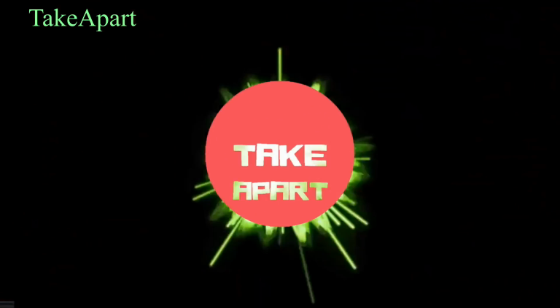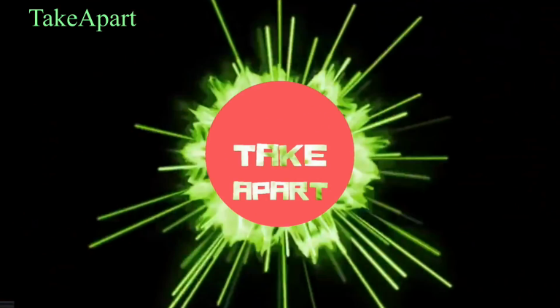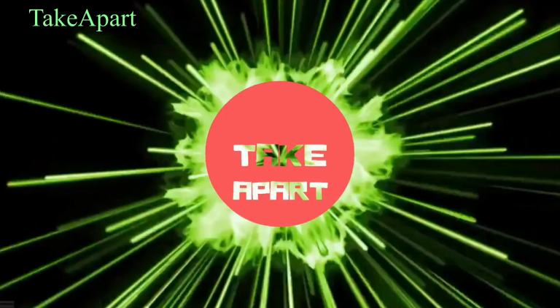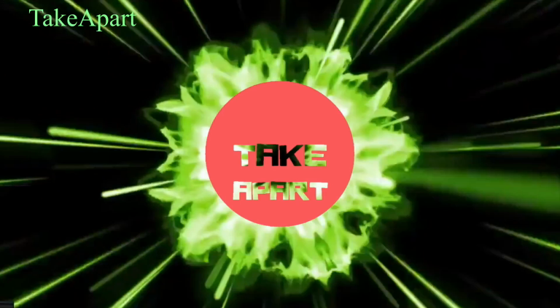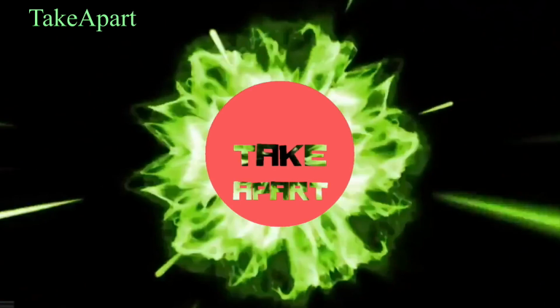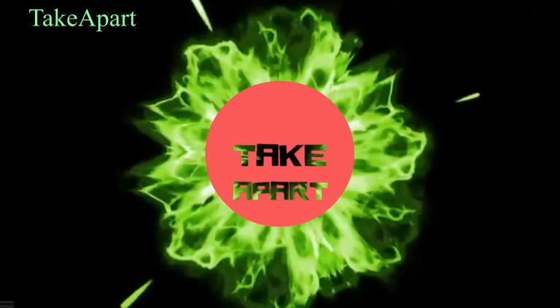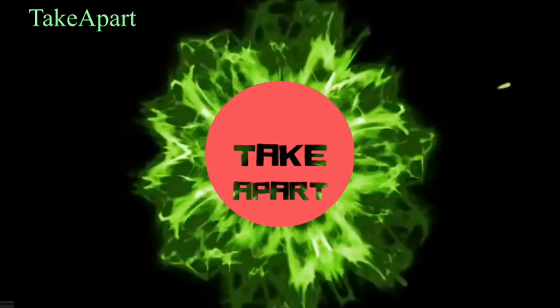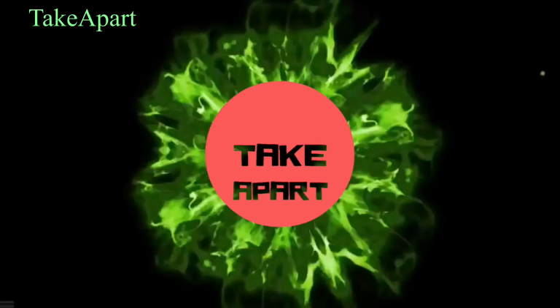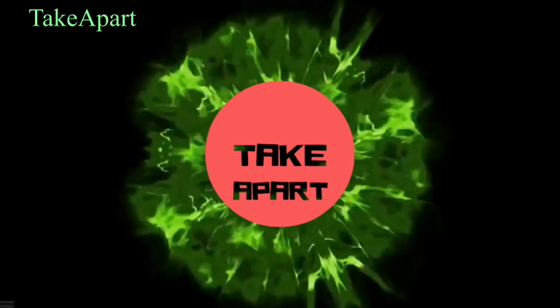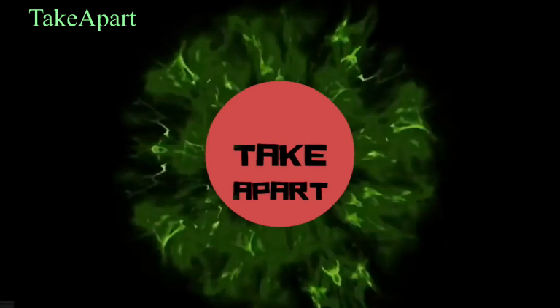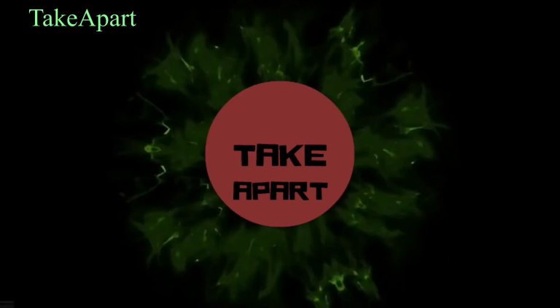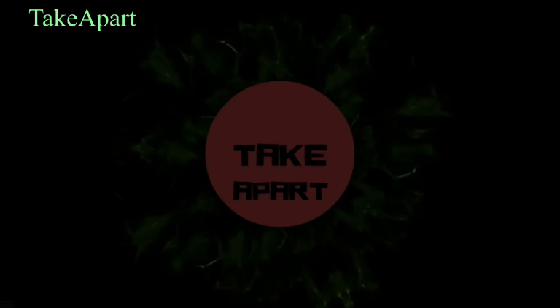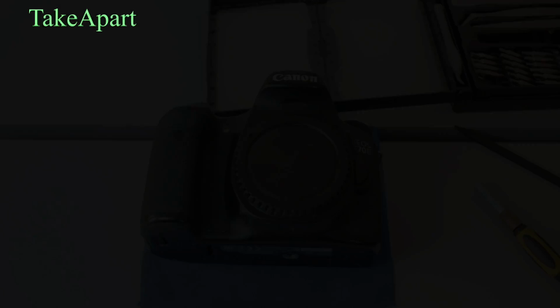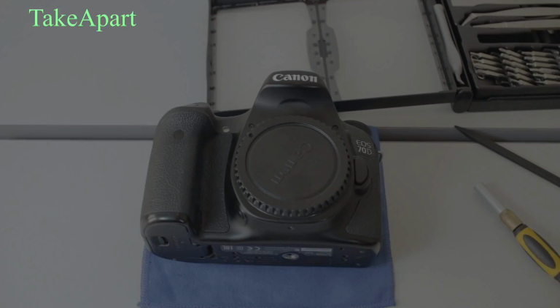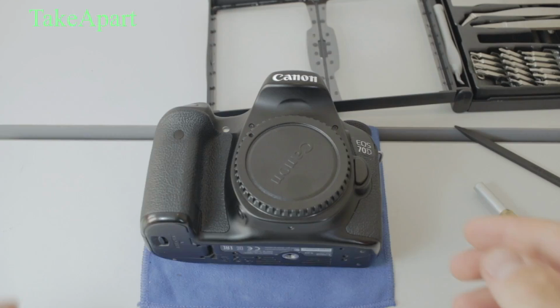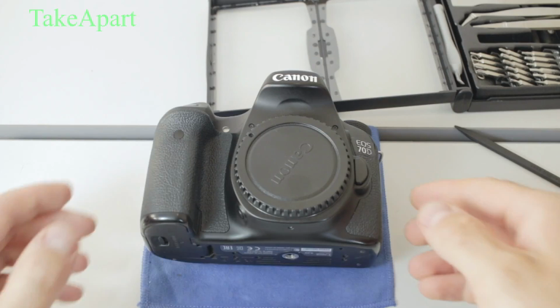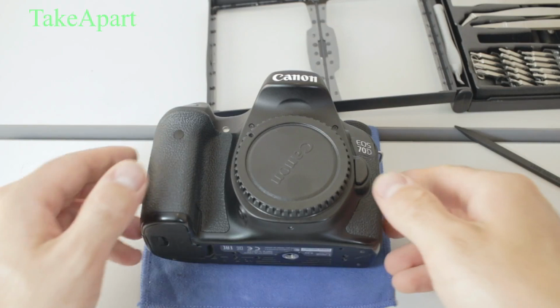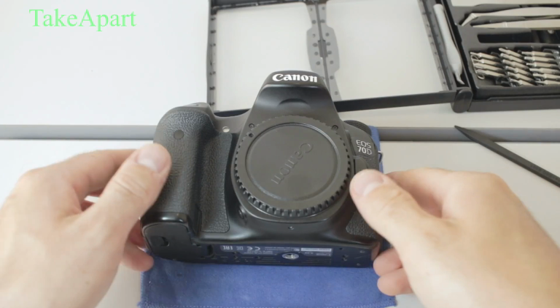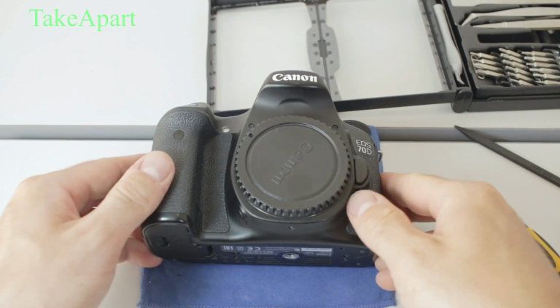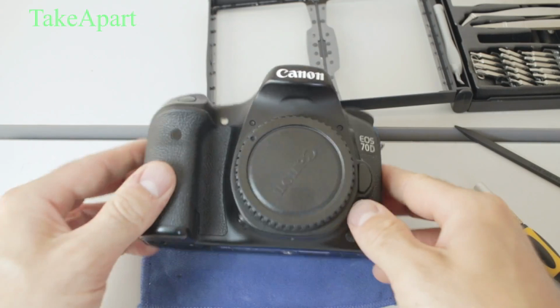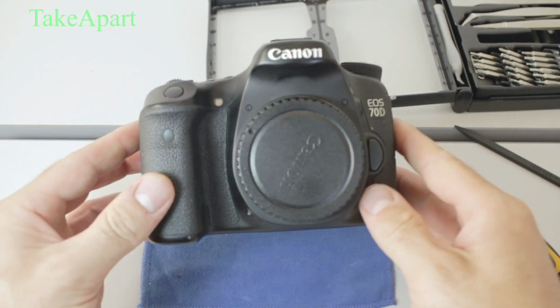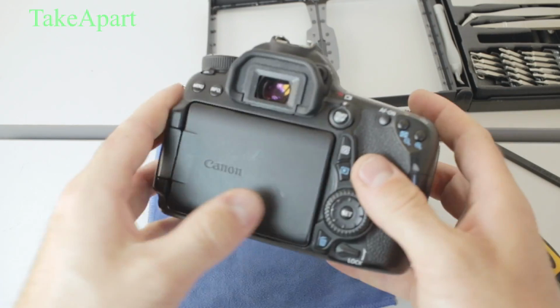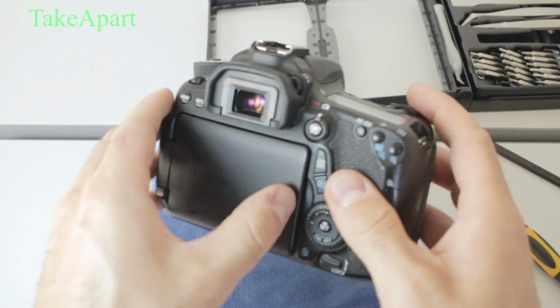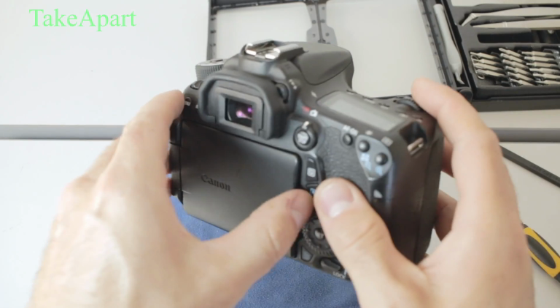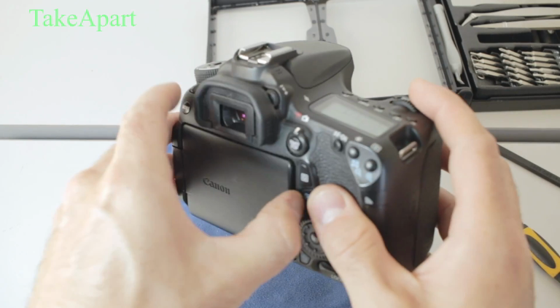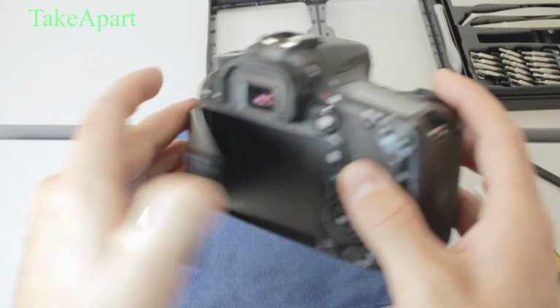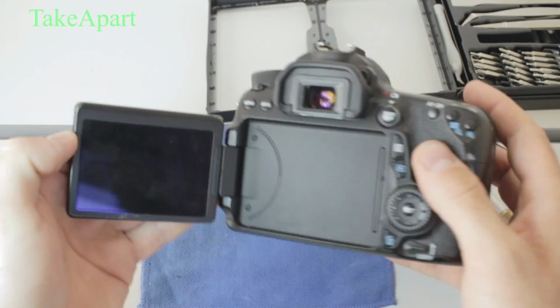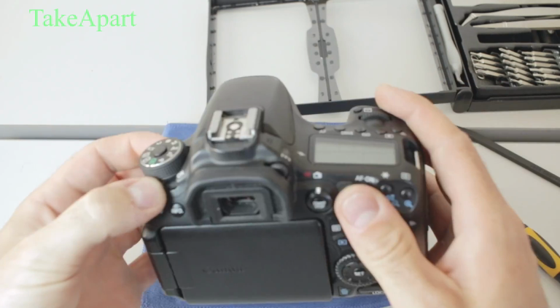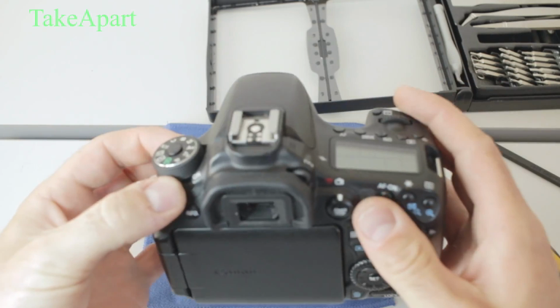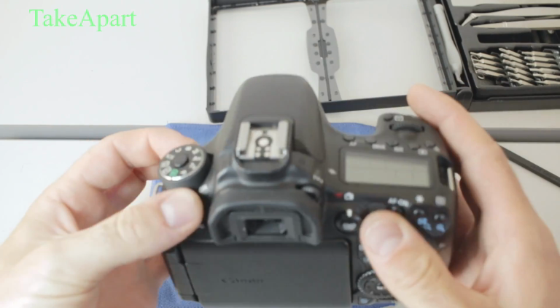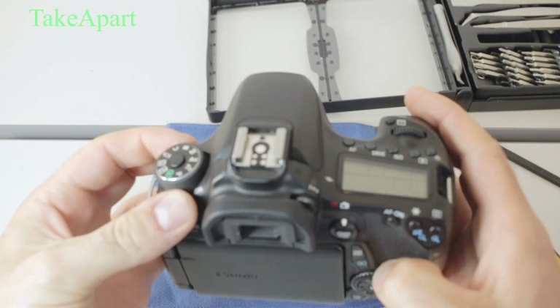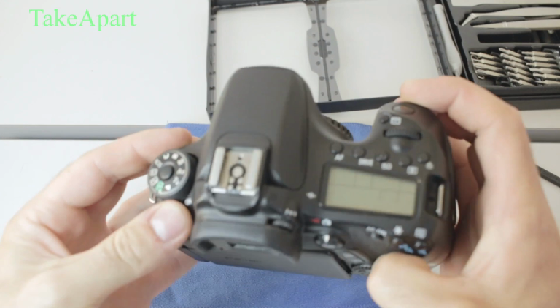Welcome back to Take Apart. Alright, Canon 70D dead, not working.